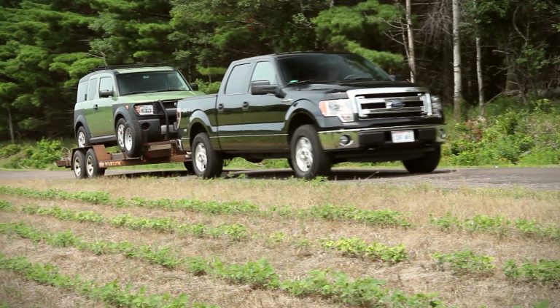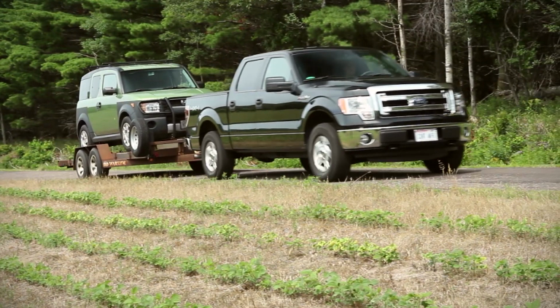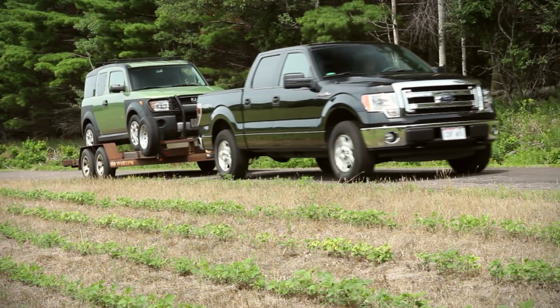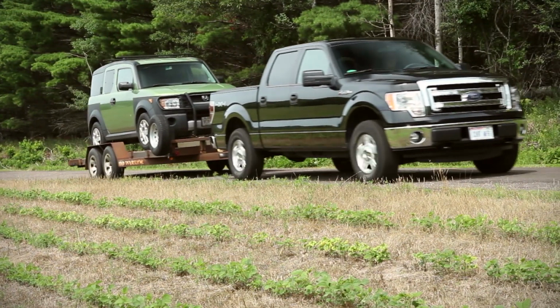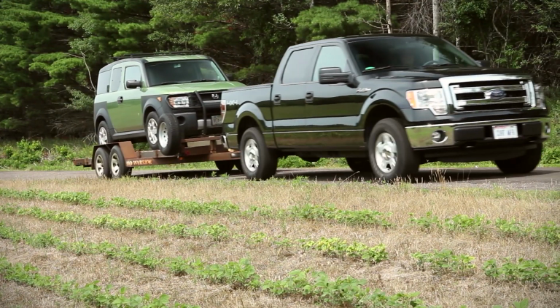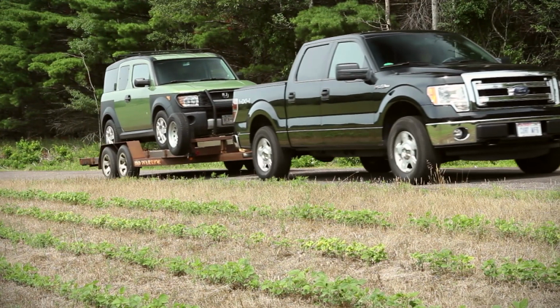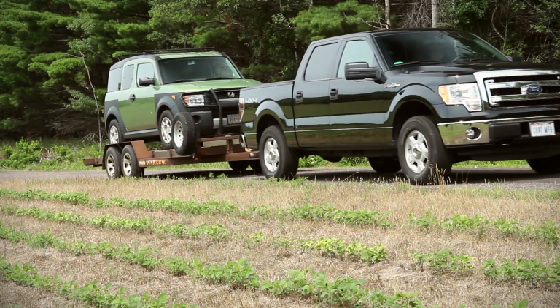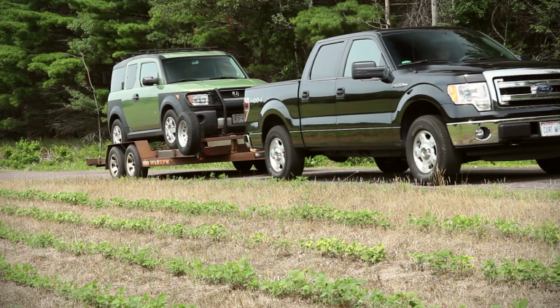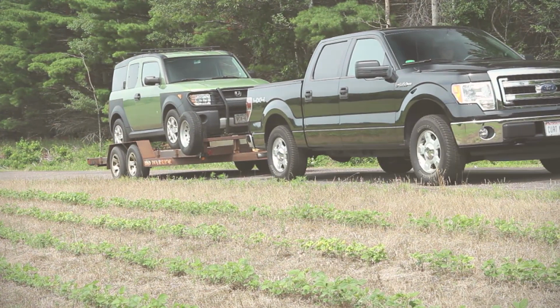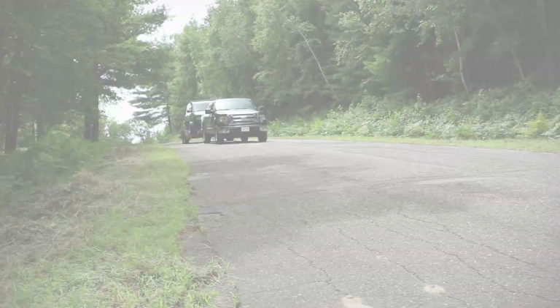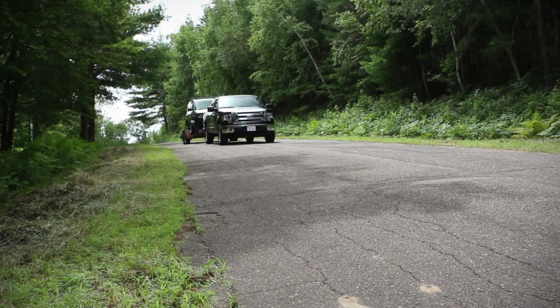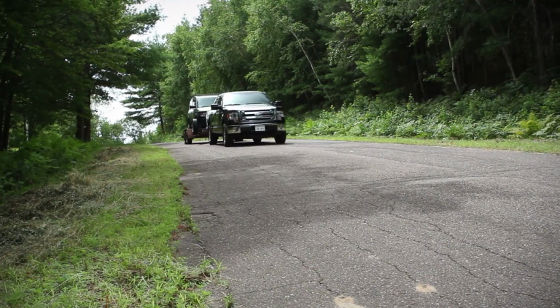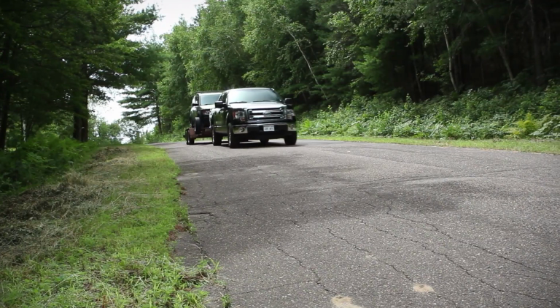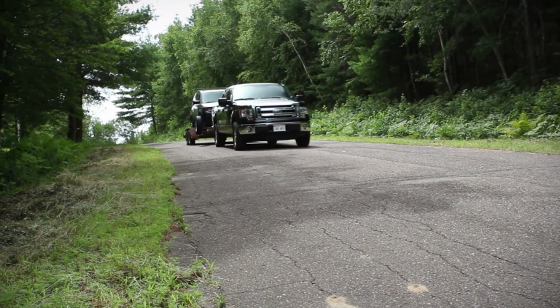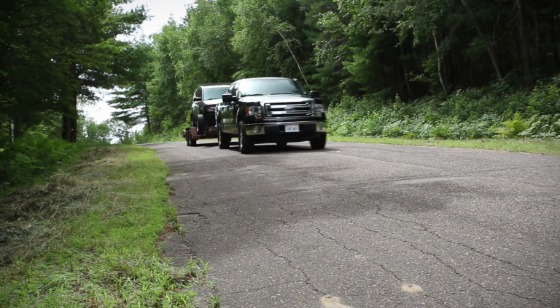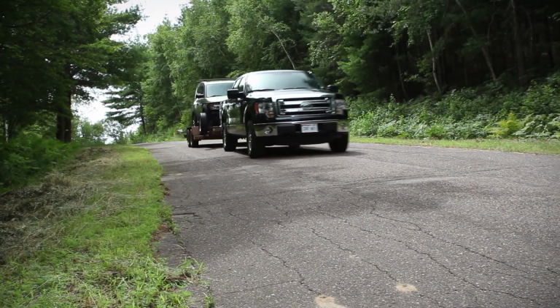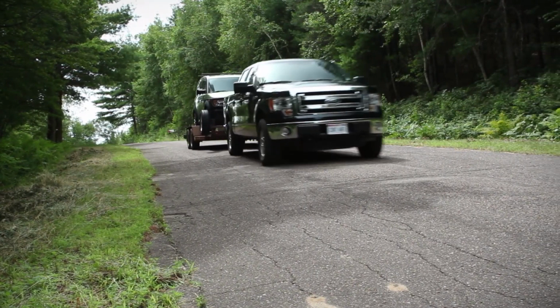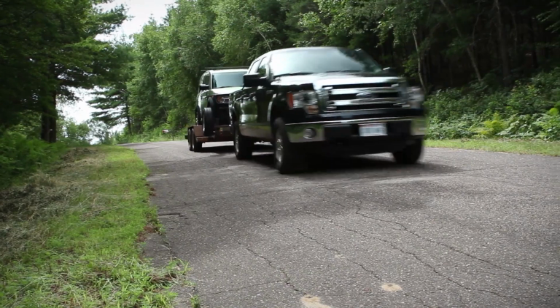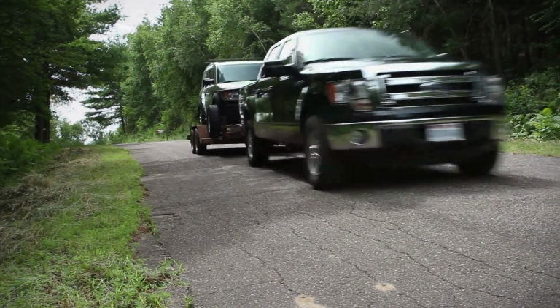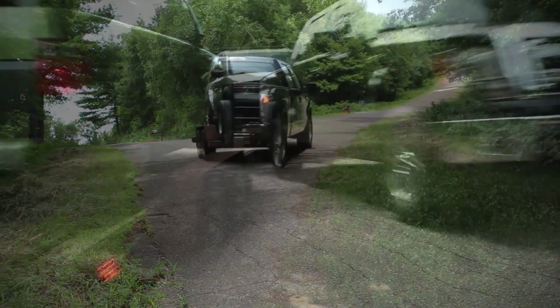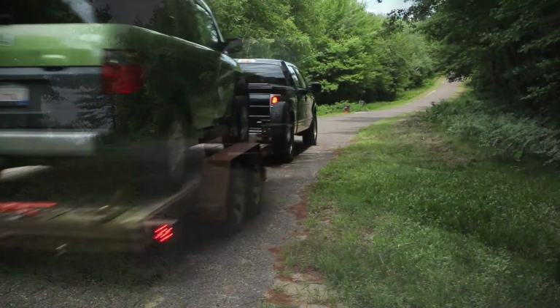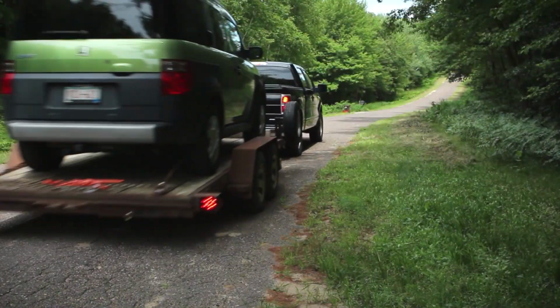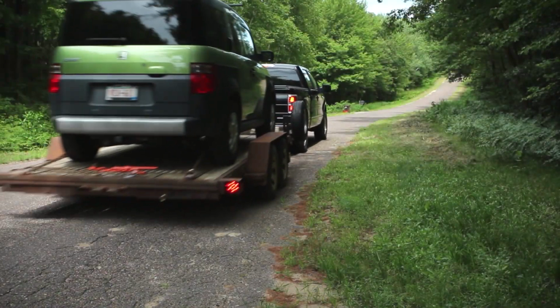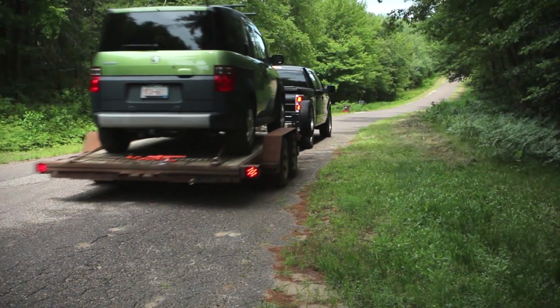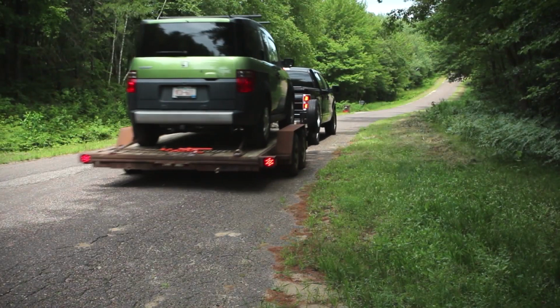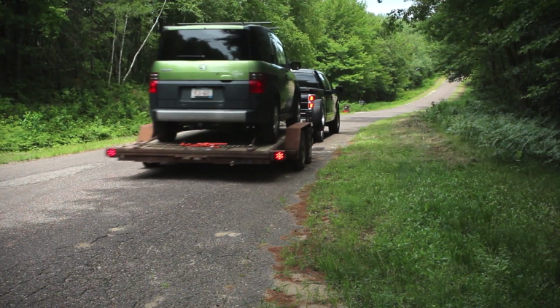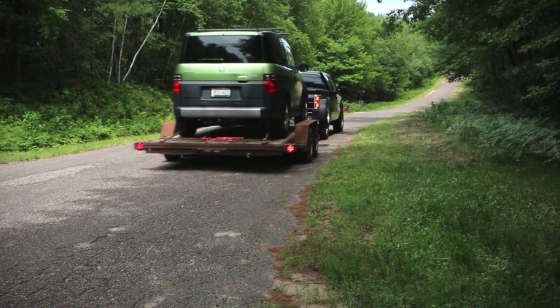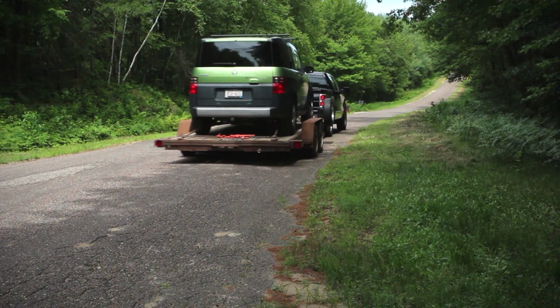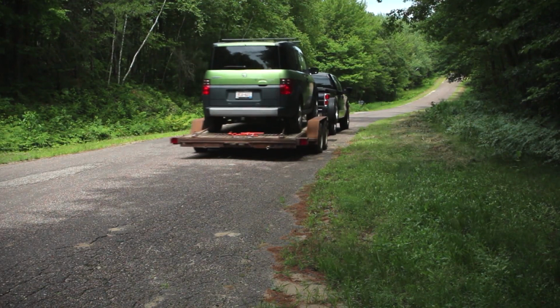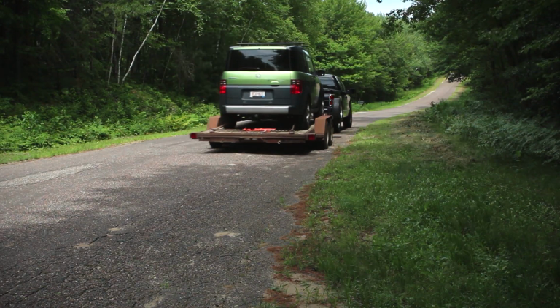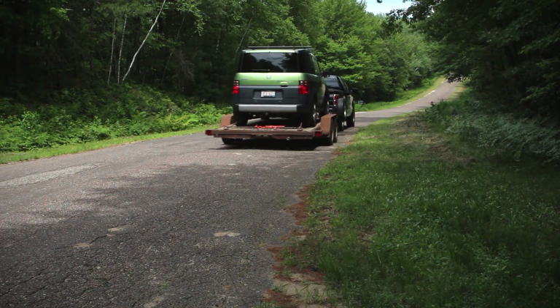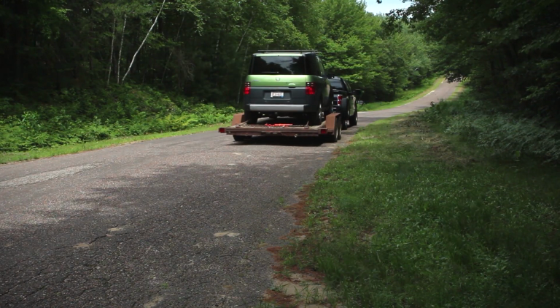The BetterWay can help you find your optimal gain for your trailer brake easily, quickly, and more accurately while reducing stress on your vehicle.